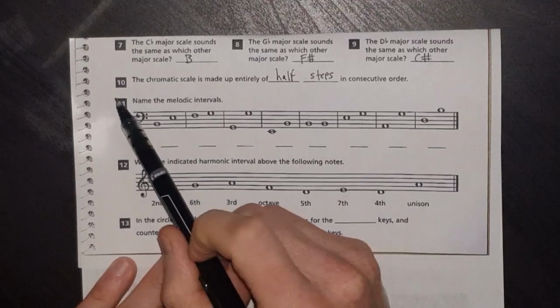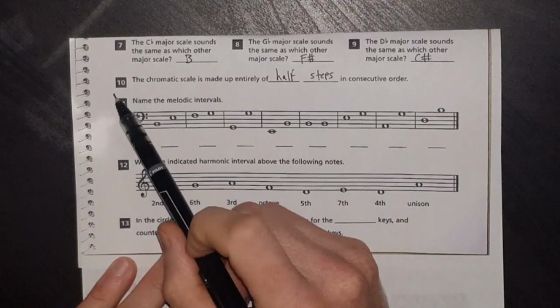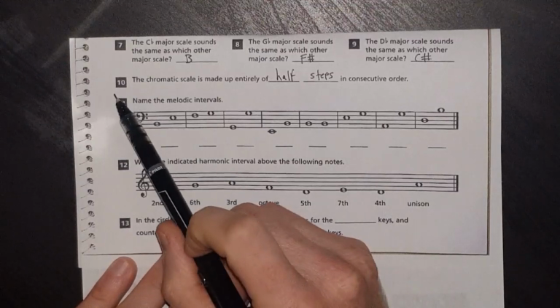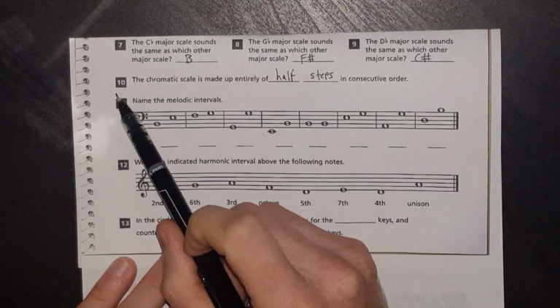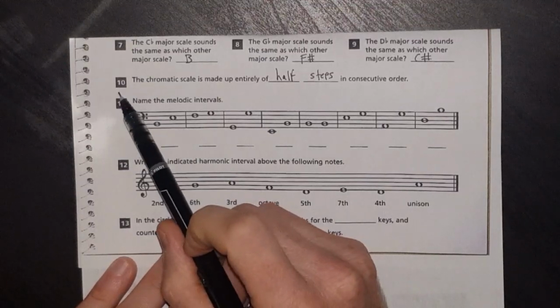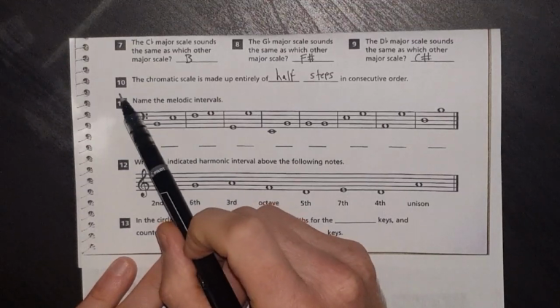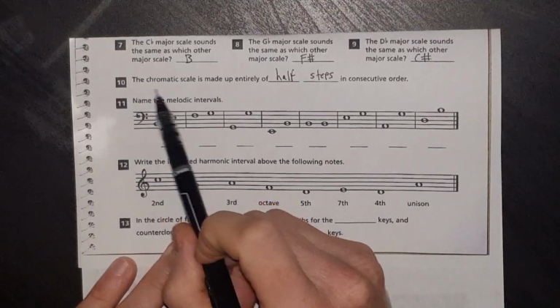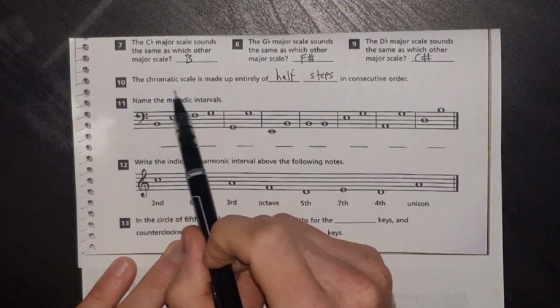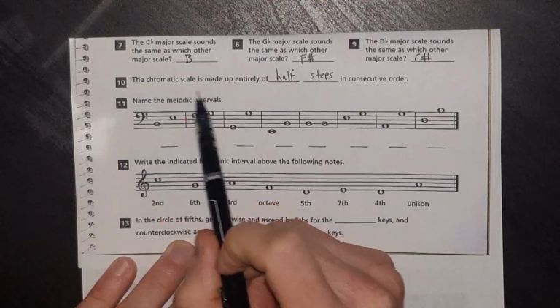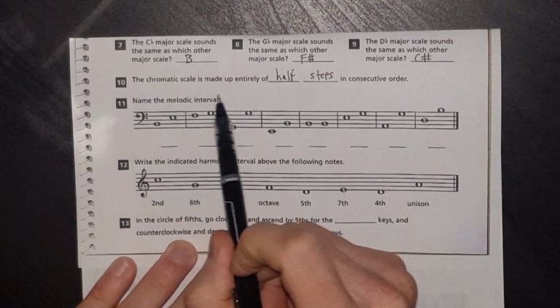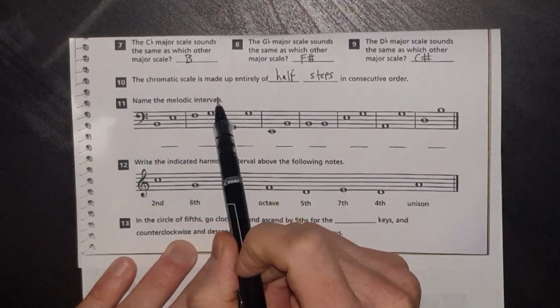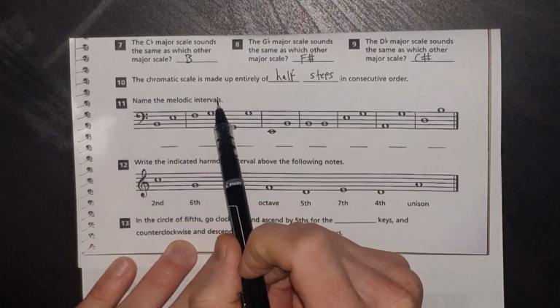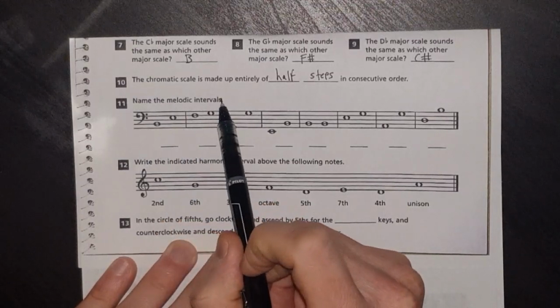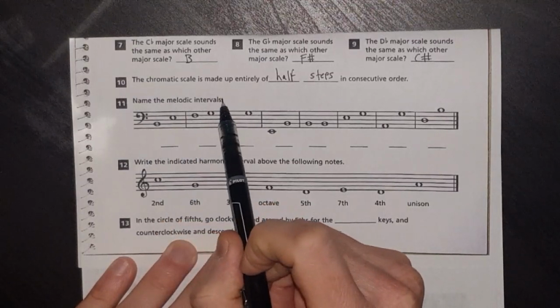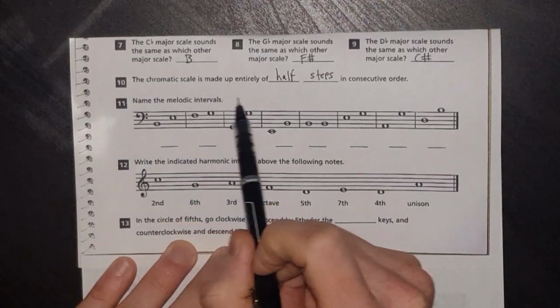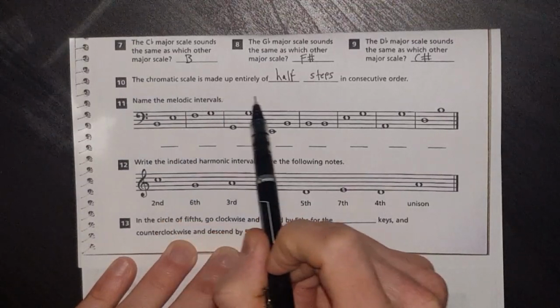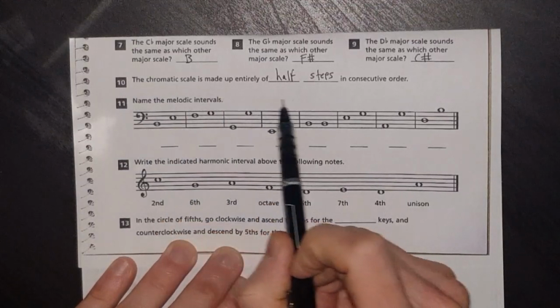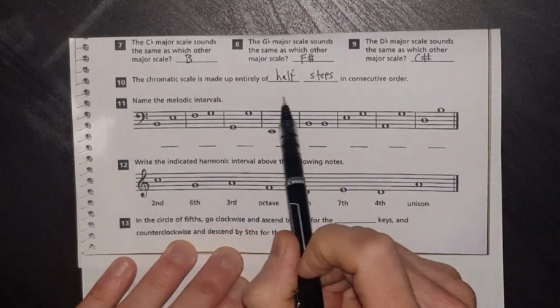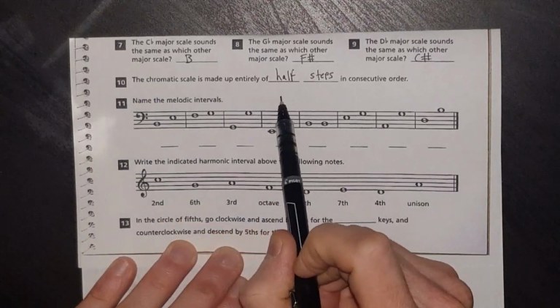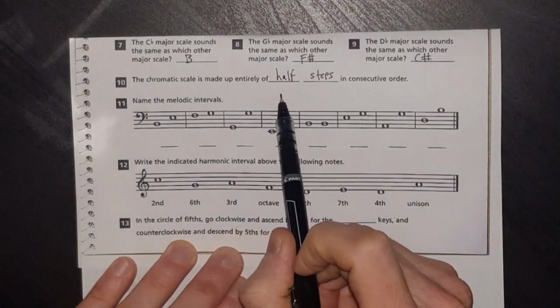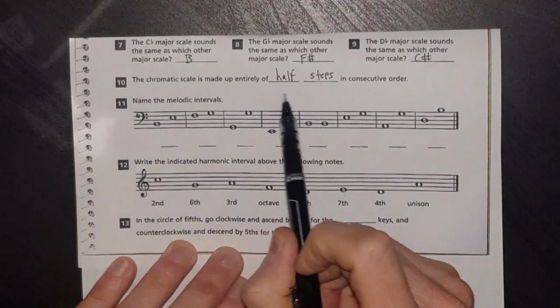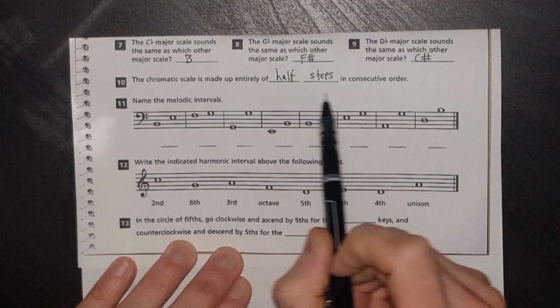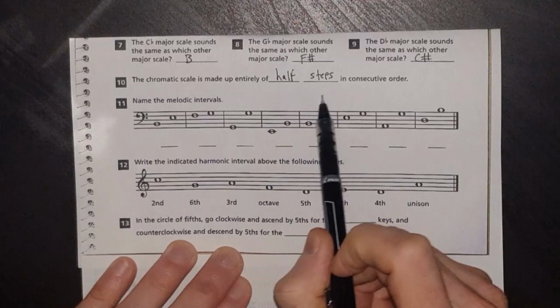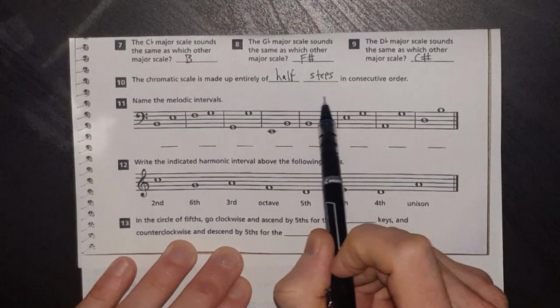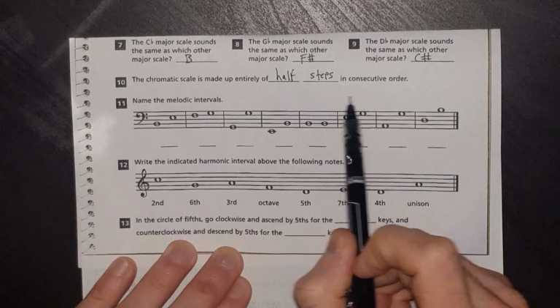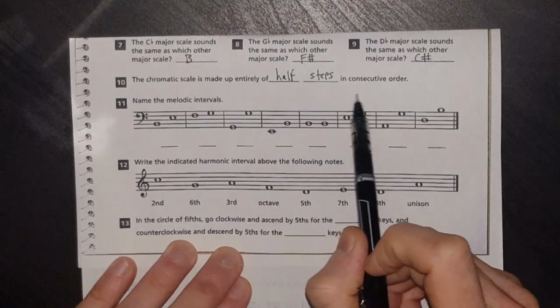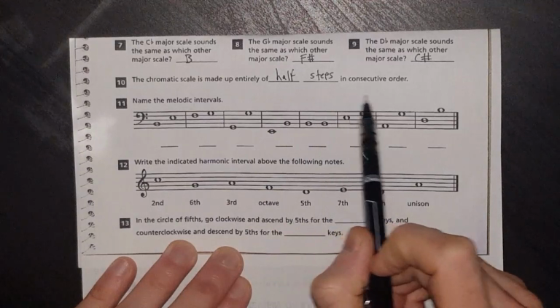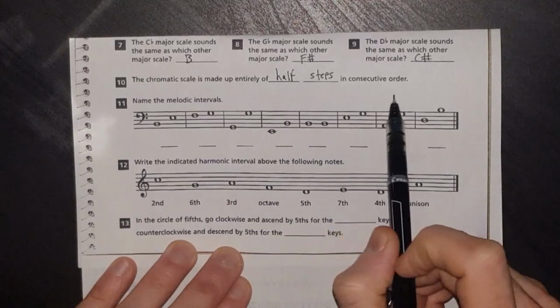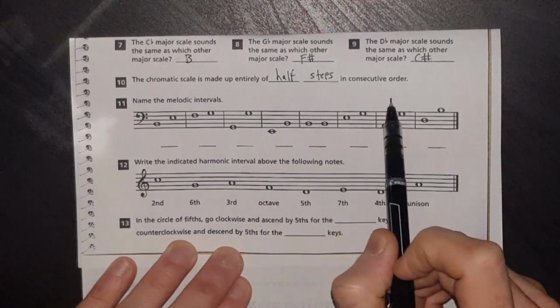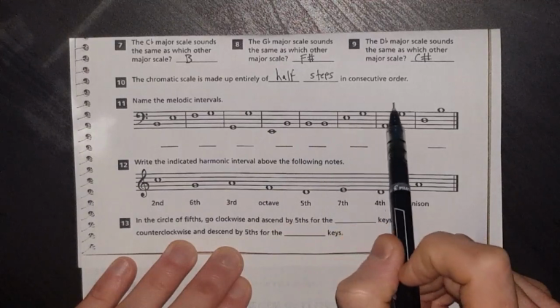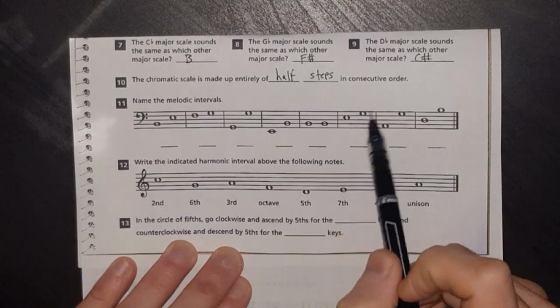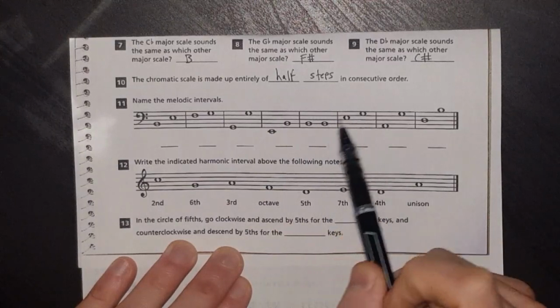The chromatic scale is made up entirely of half steps in consecutive order.